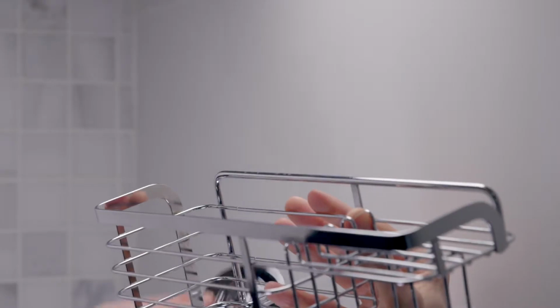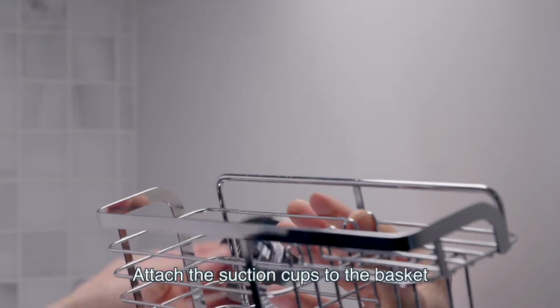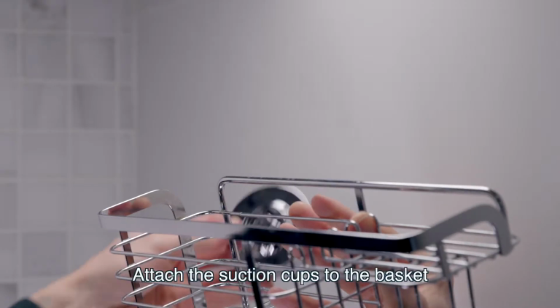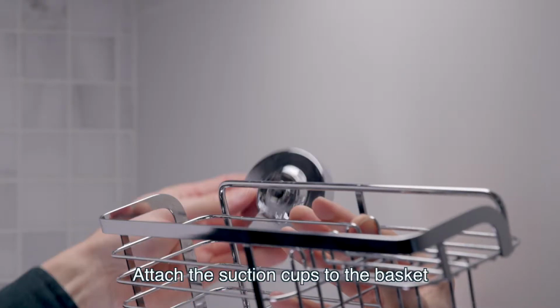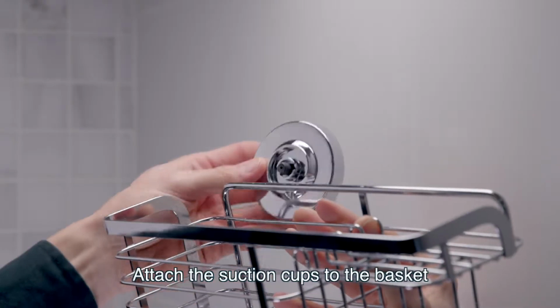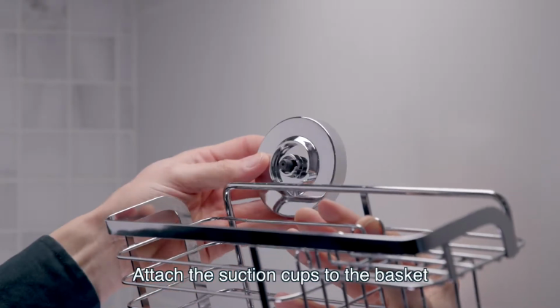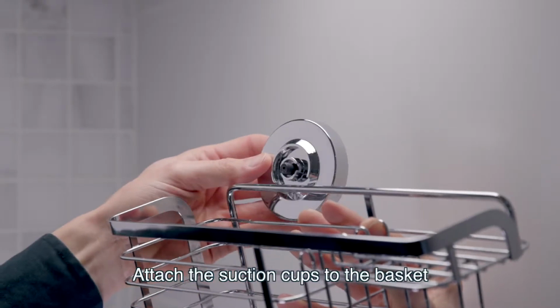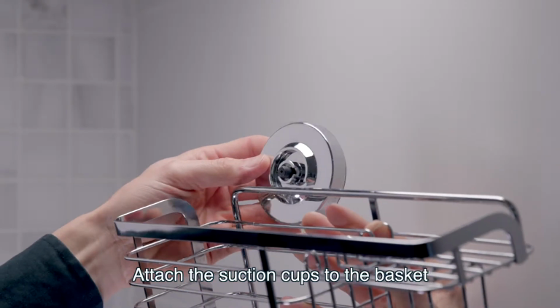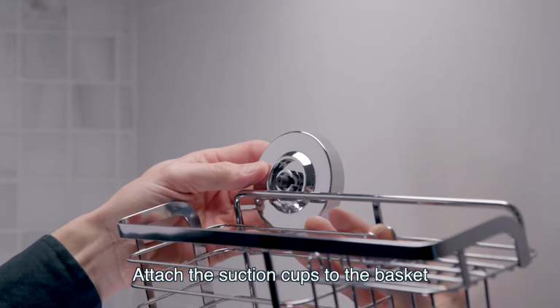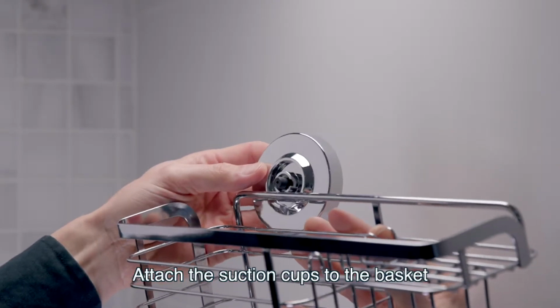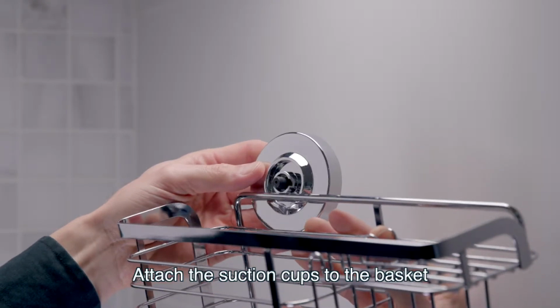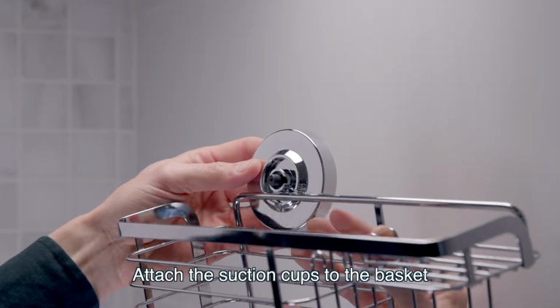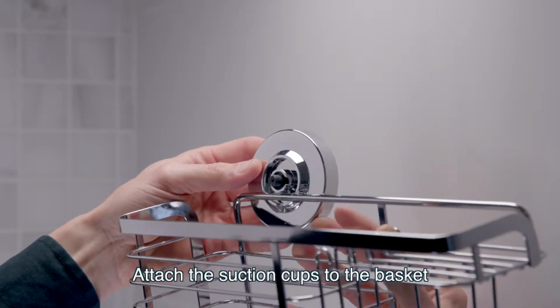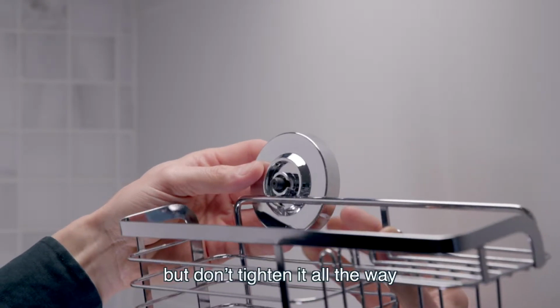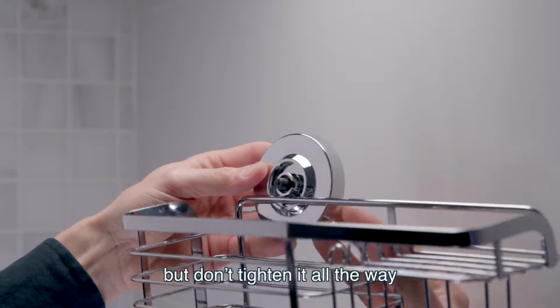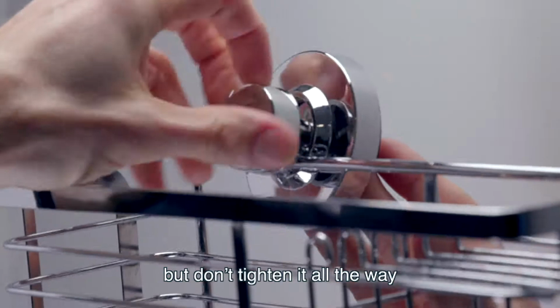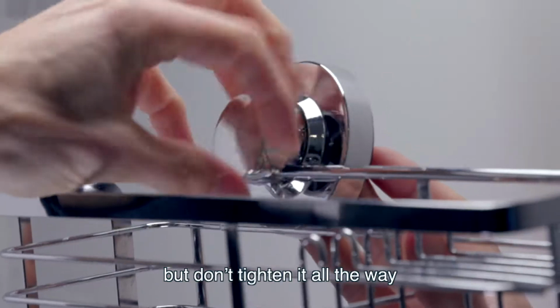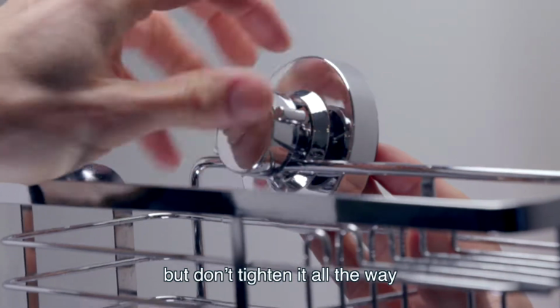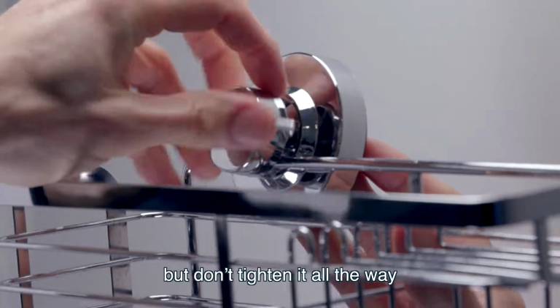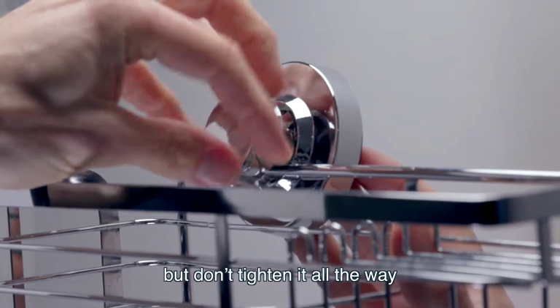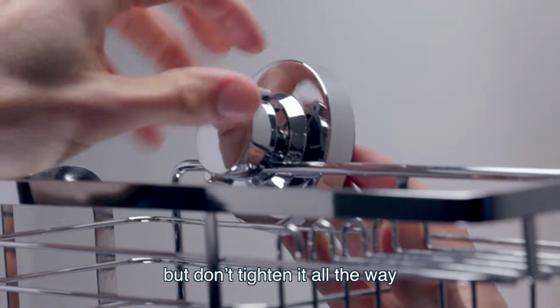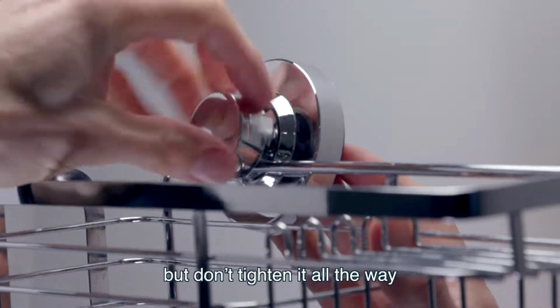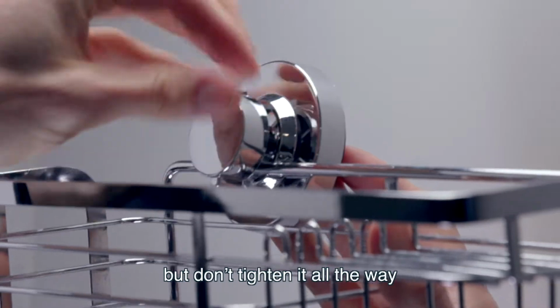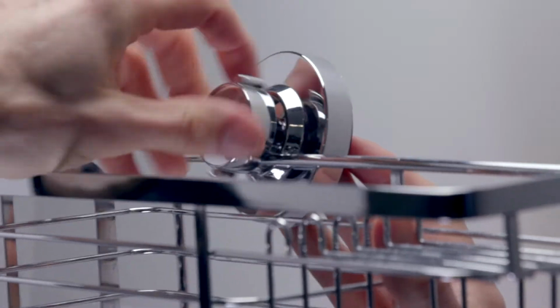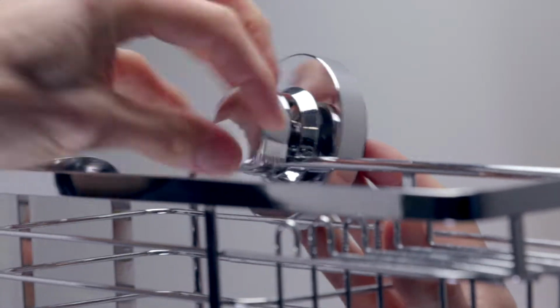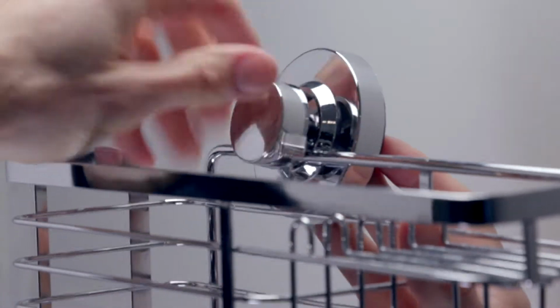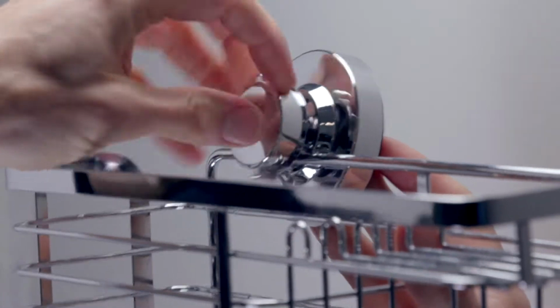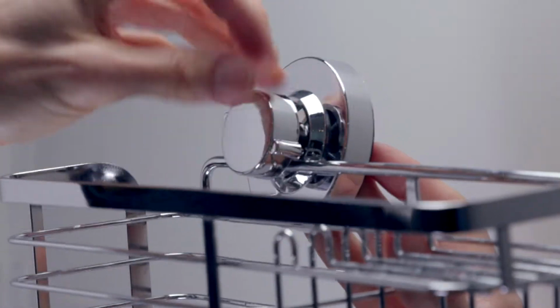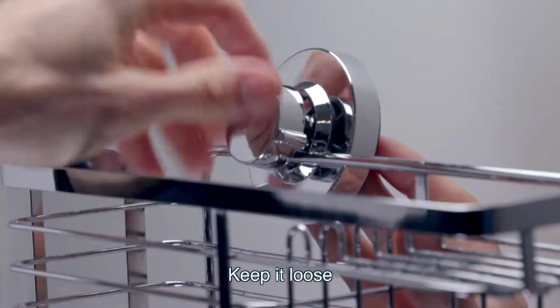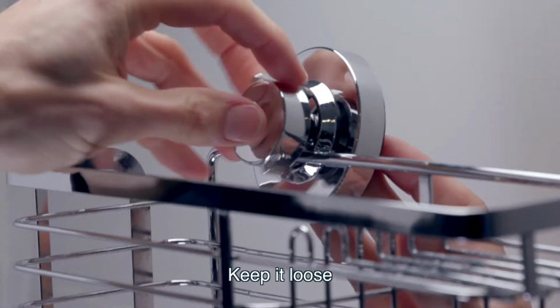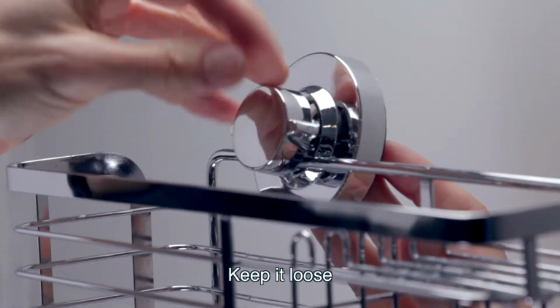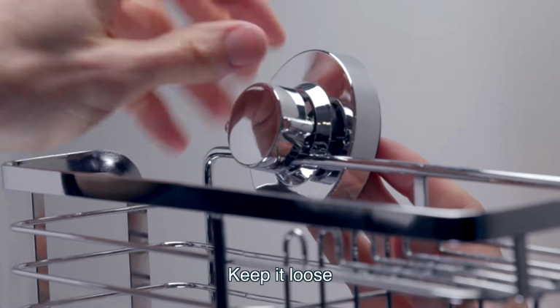Attach the suction cups to the basket, but don't tighten it all the way. Keep it loose.